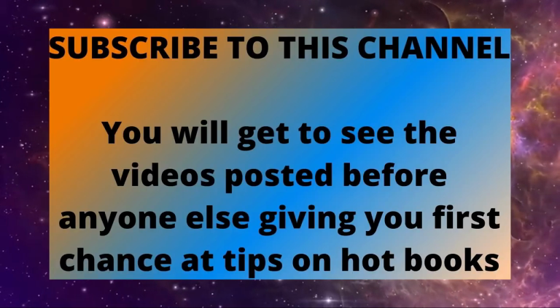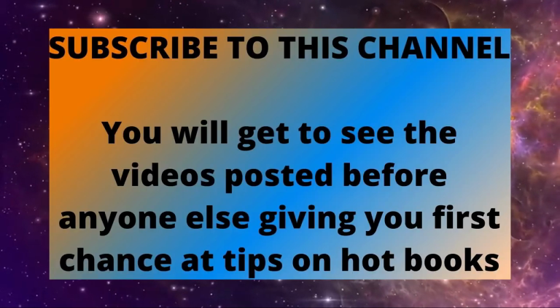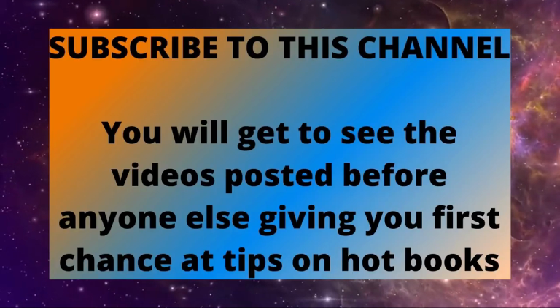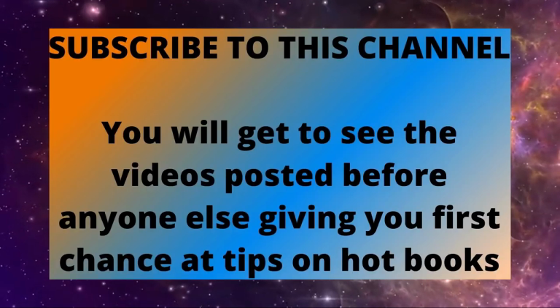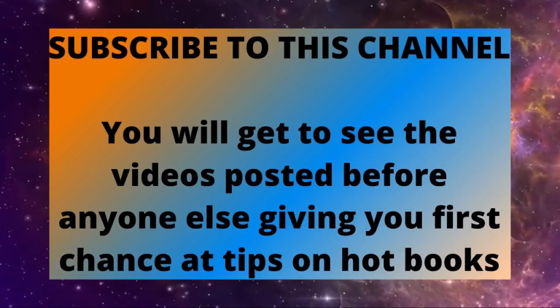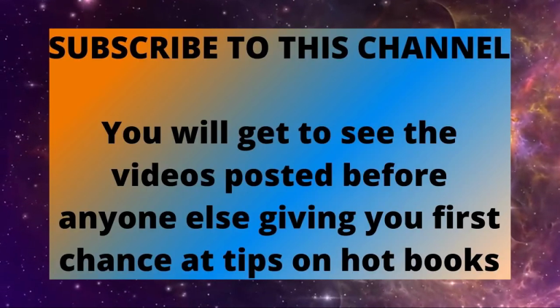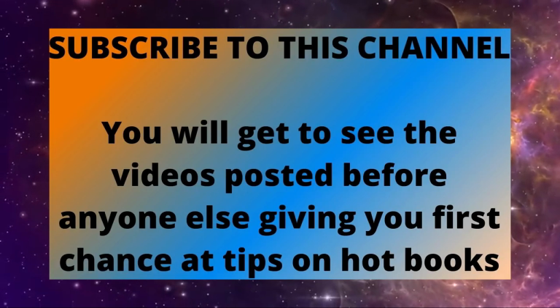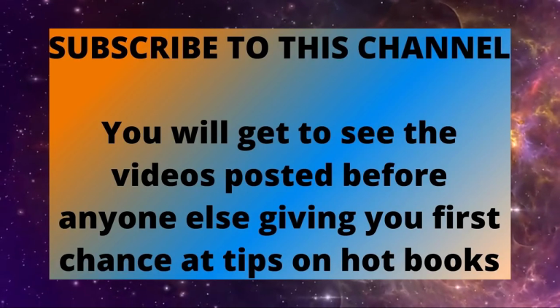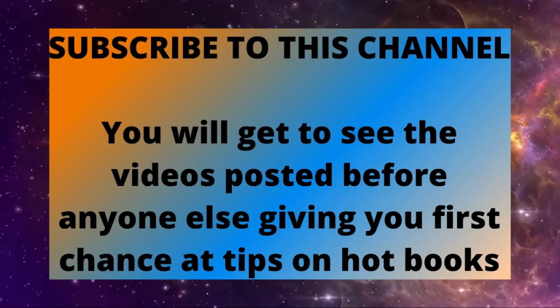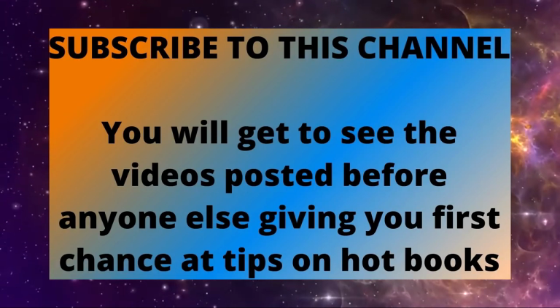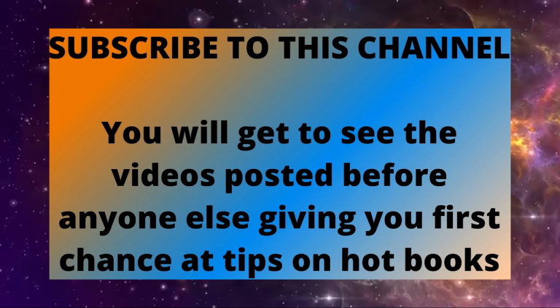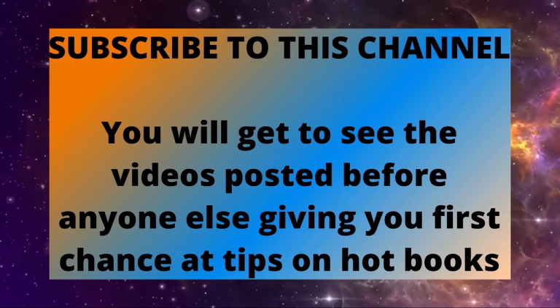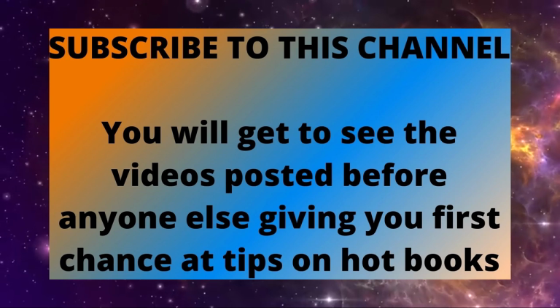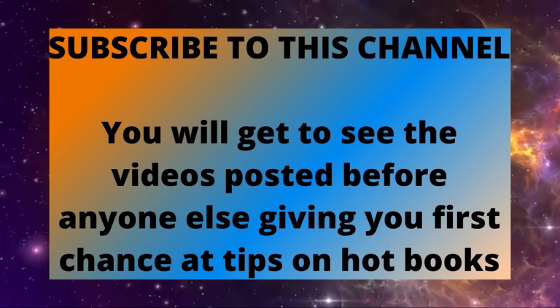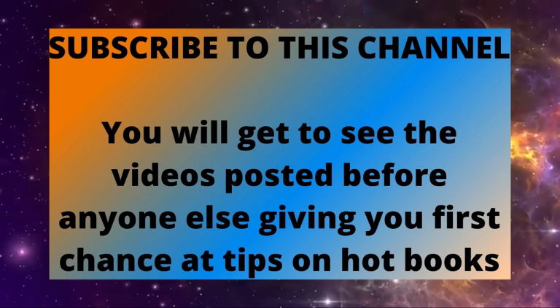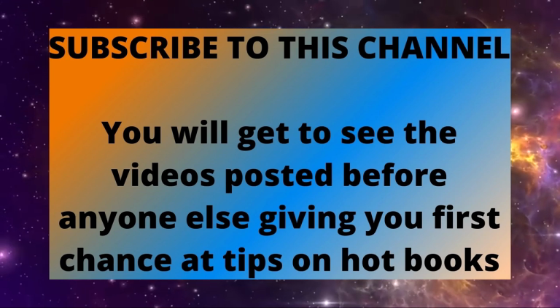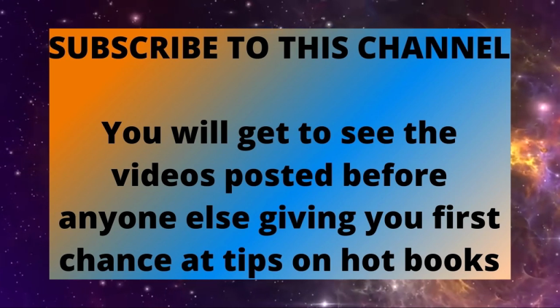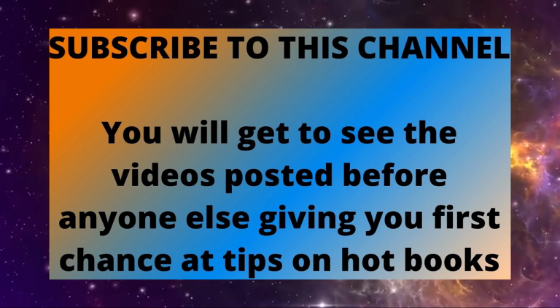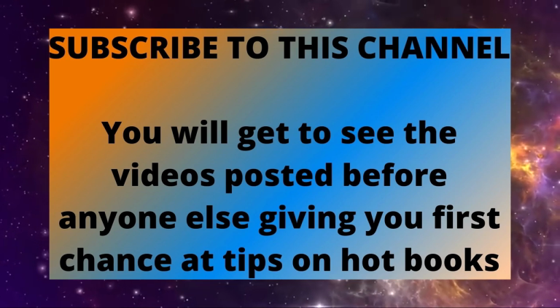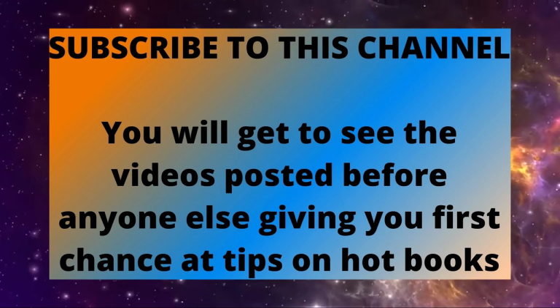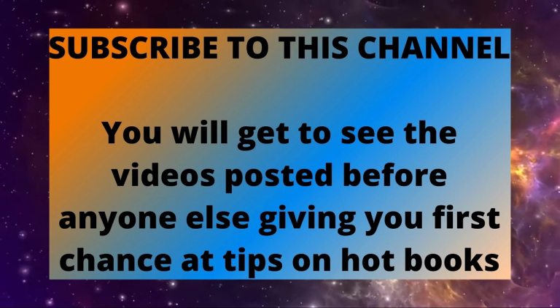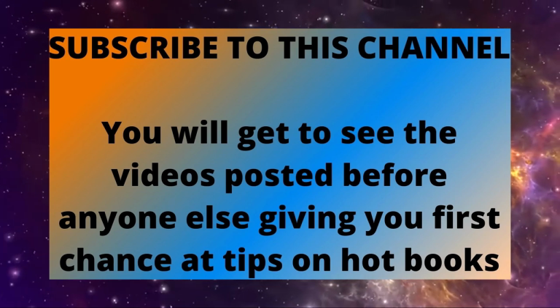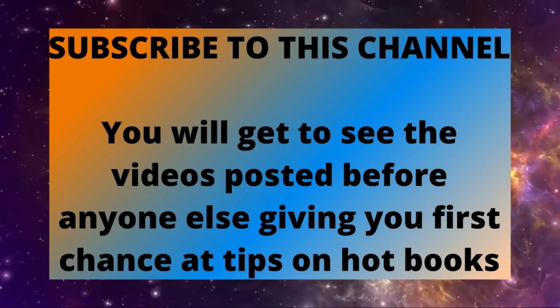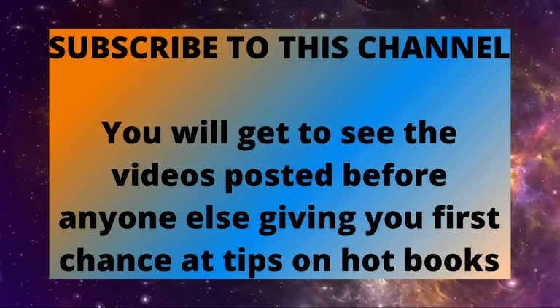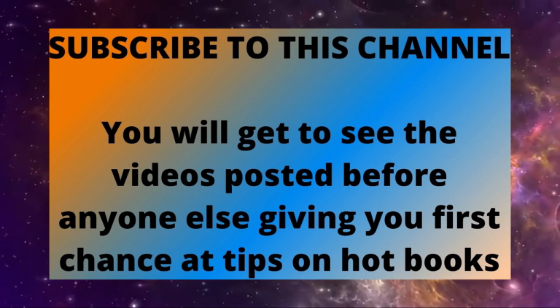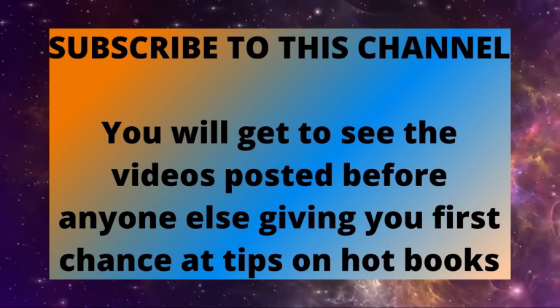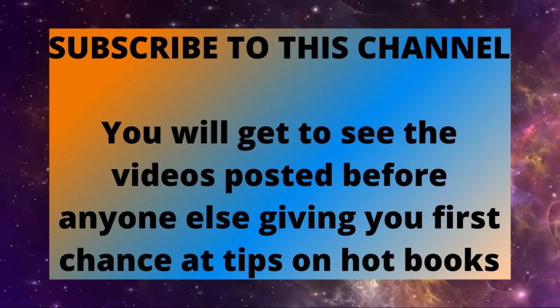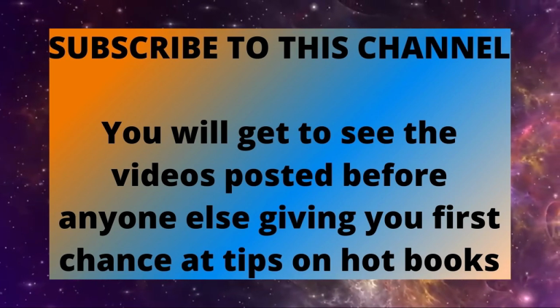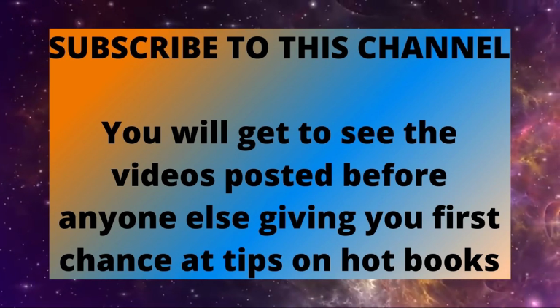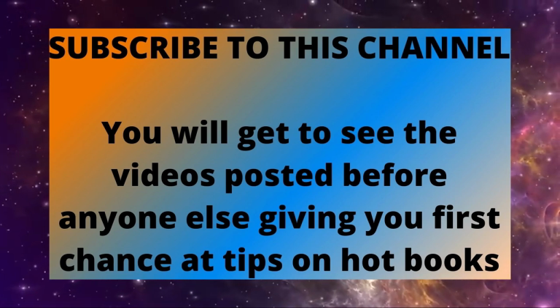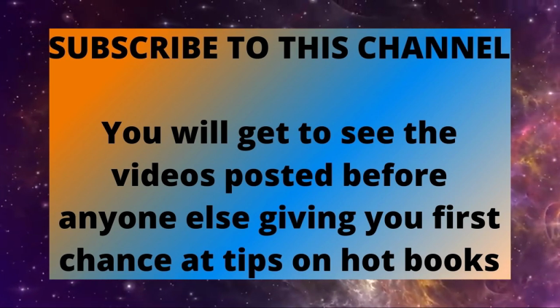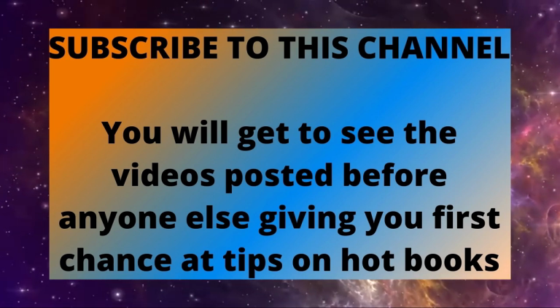The top 10 most valuable DC Comics of 1963. This series continues every week — thanks for watching, please subscribe to the channel.